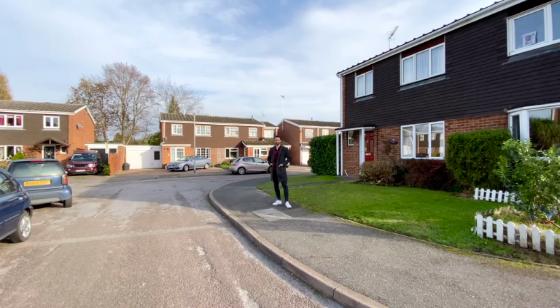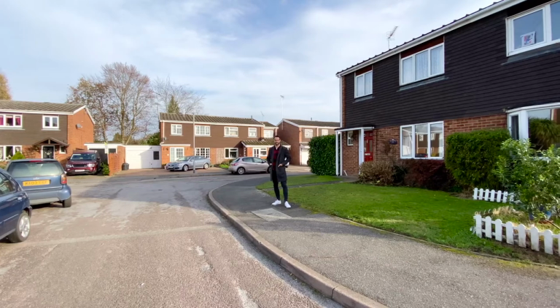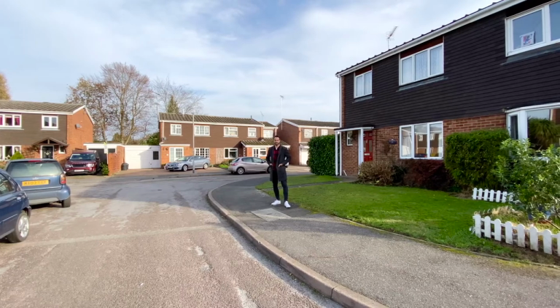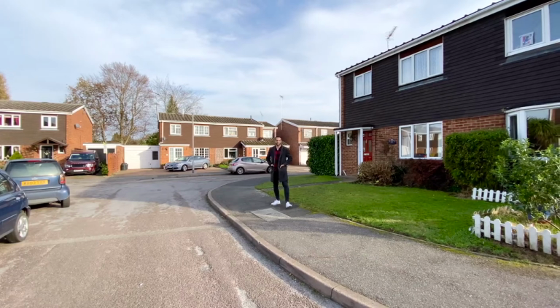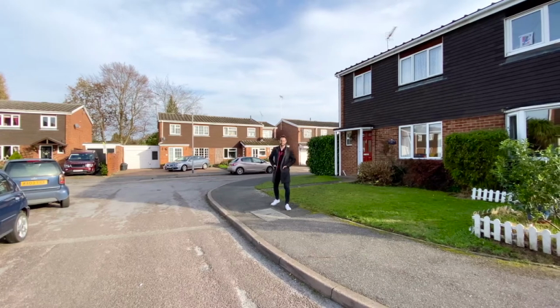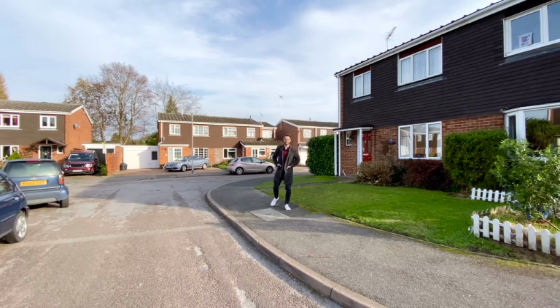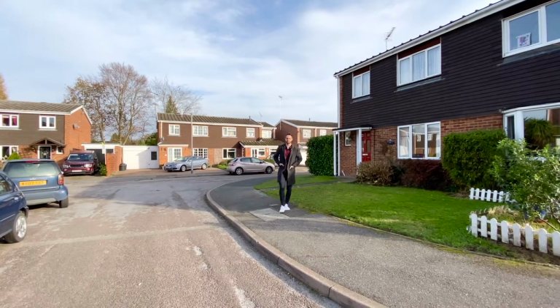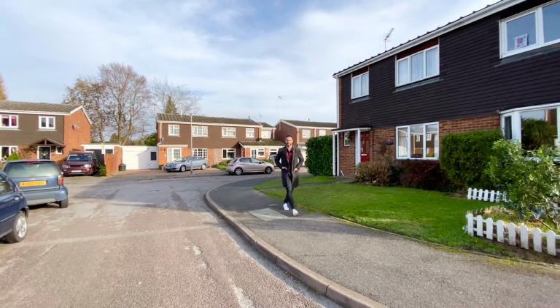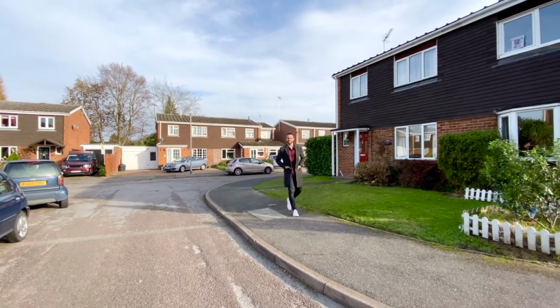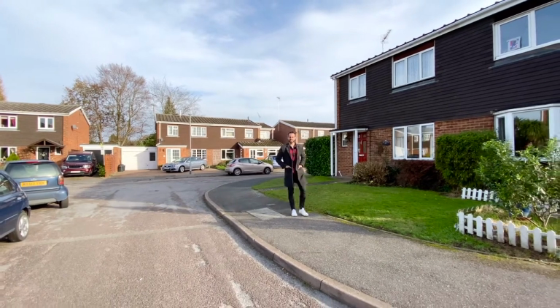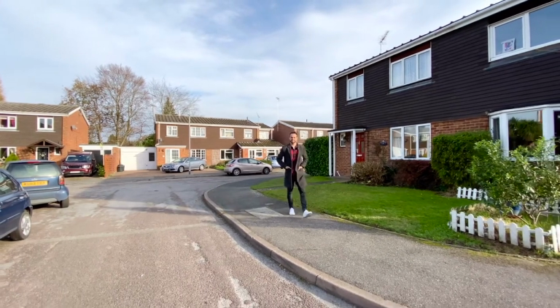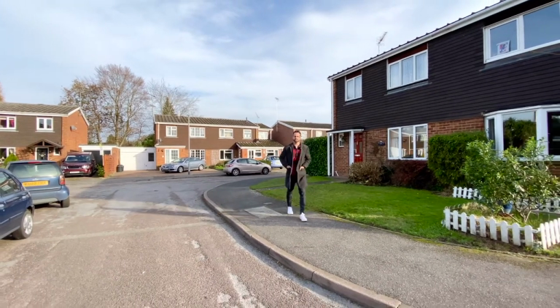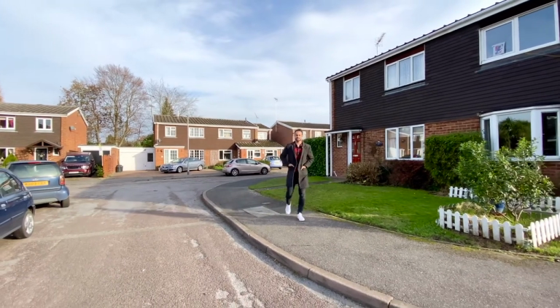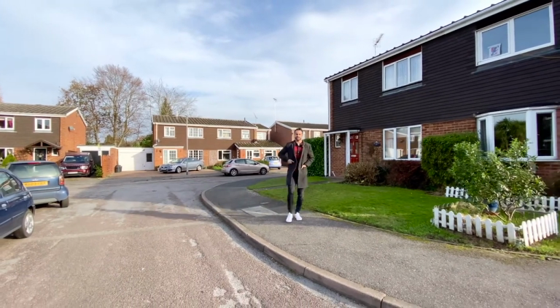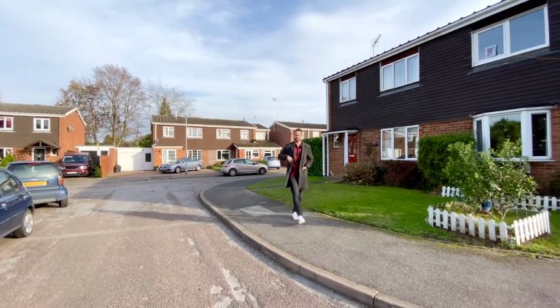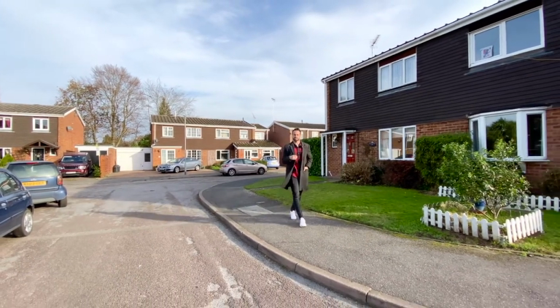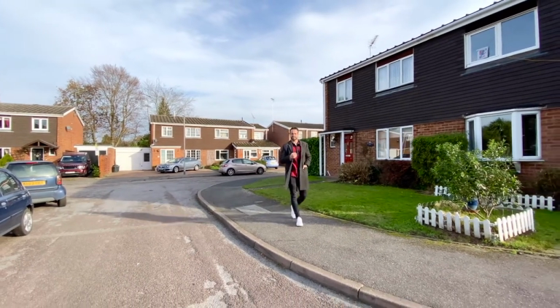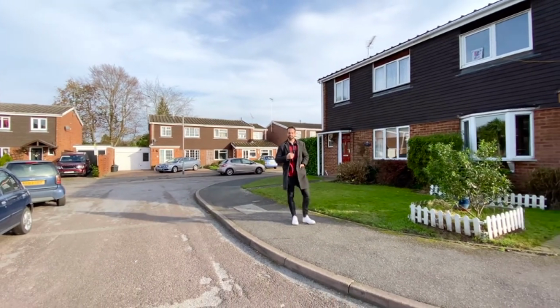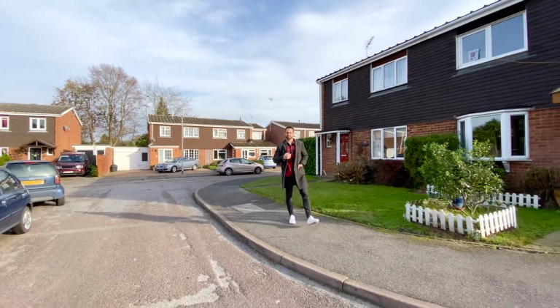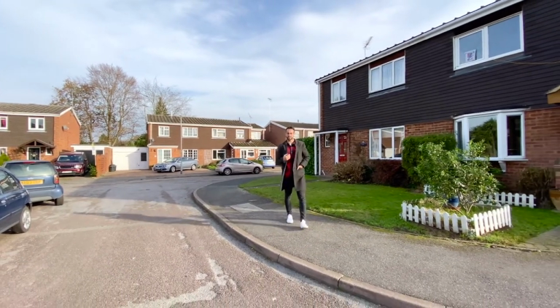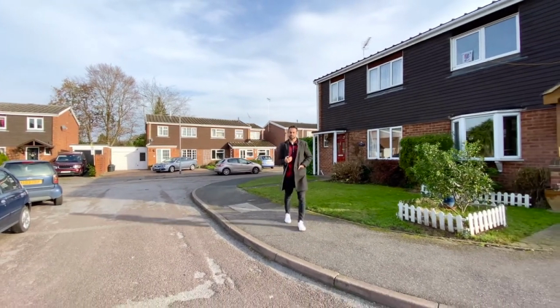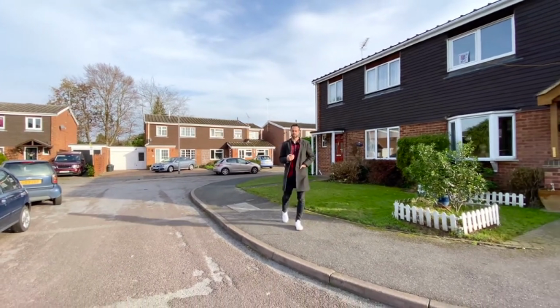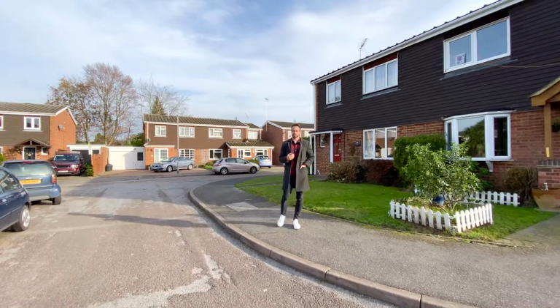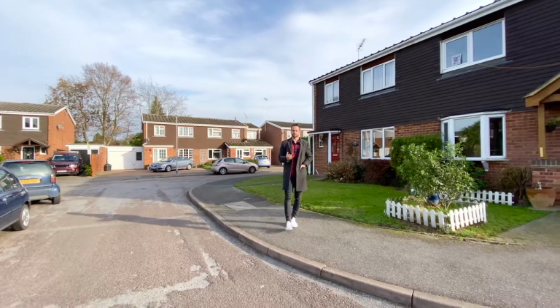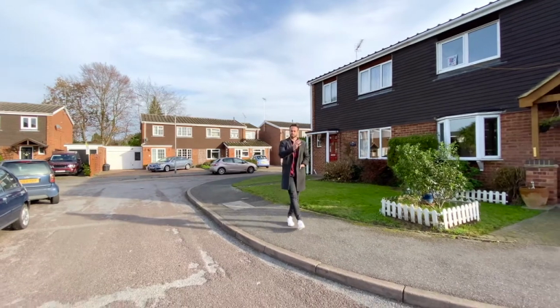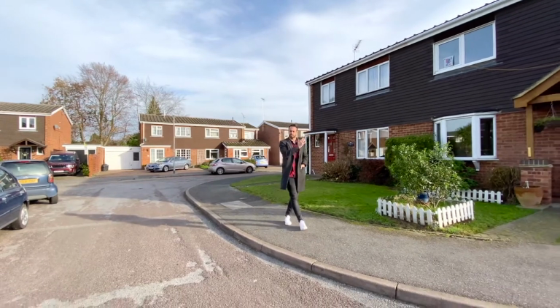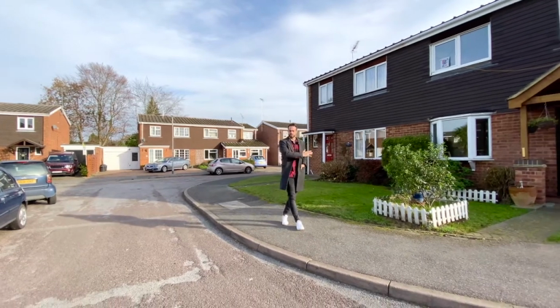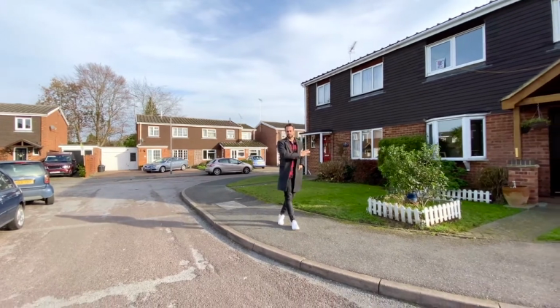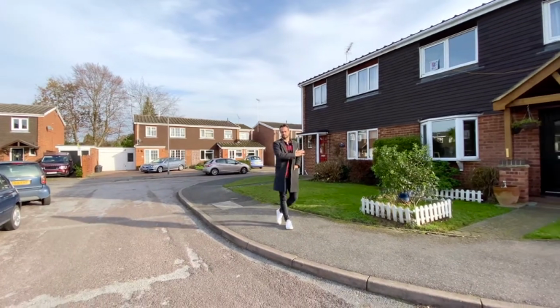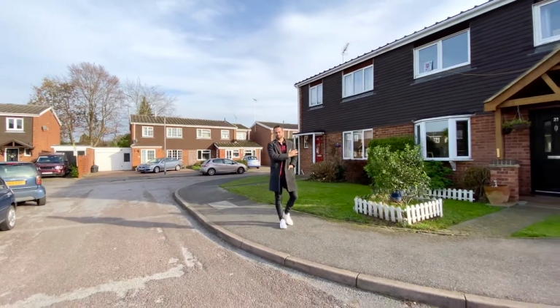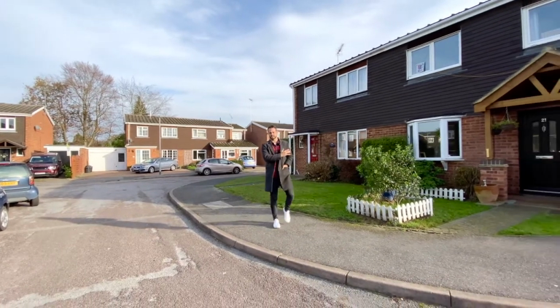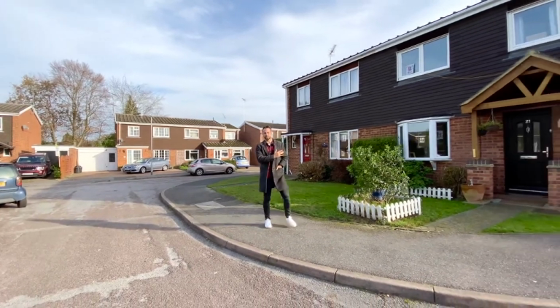Hi there, it's Dan from Dan and Neal Estate Agents and I'm here today in Finch Hampstead to show you this lovely semi-detached property.